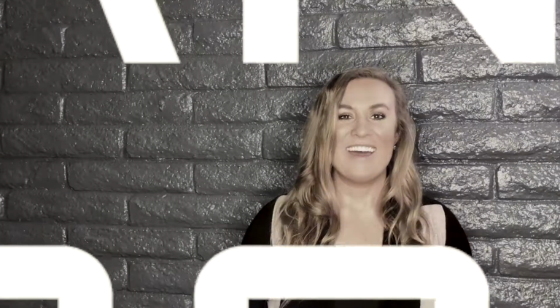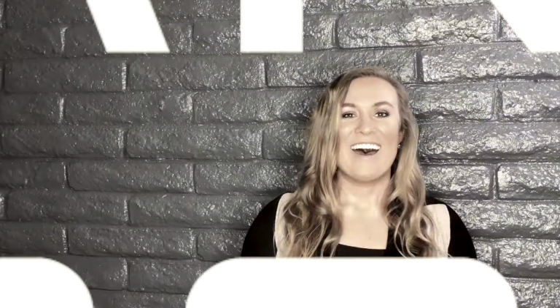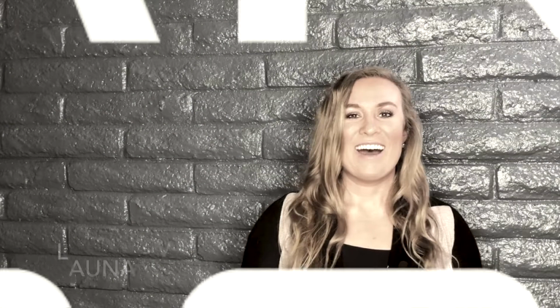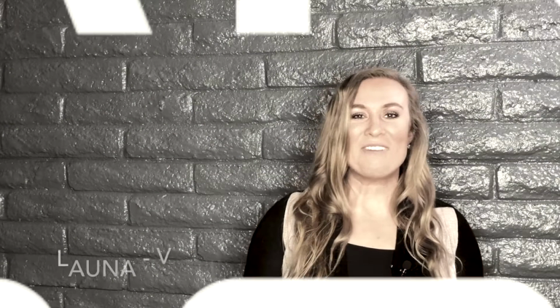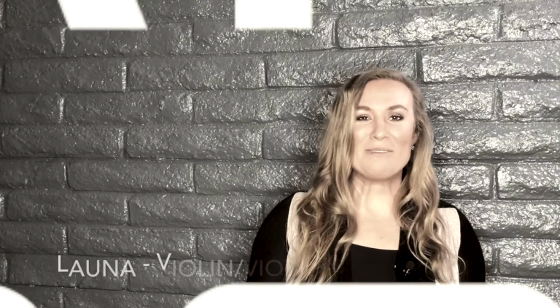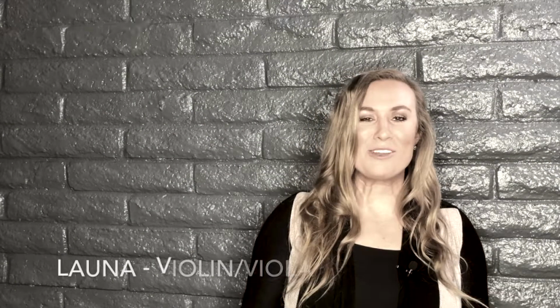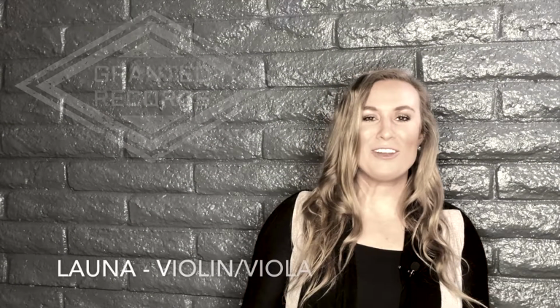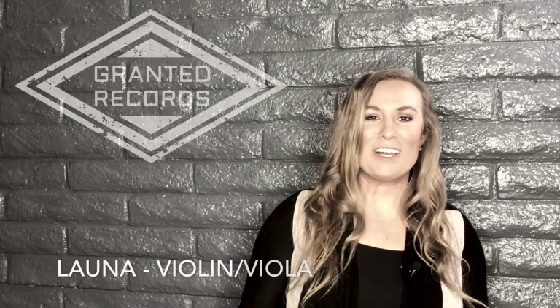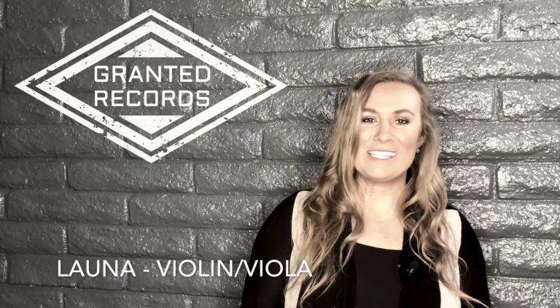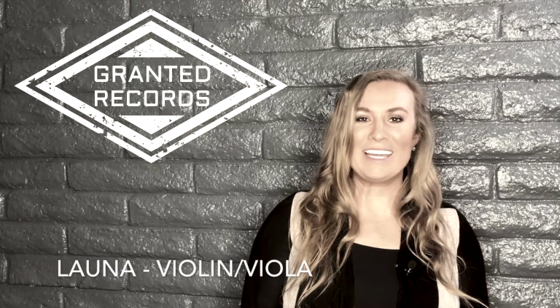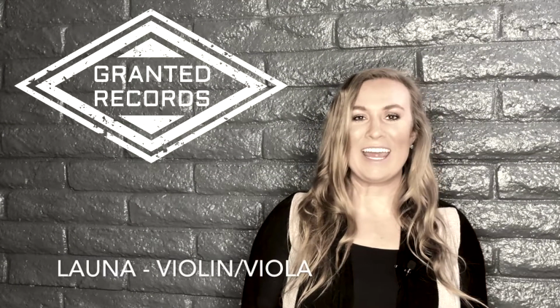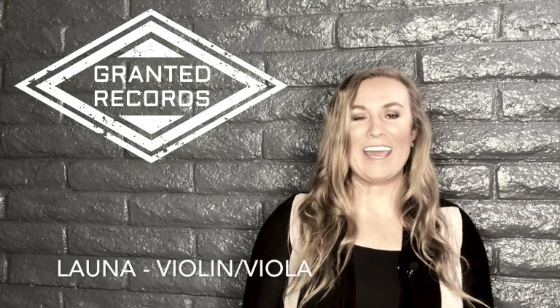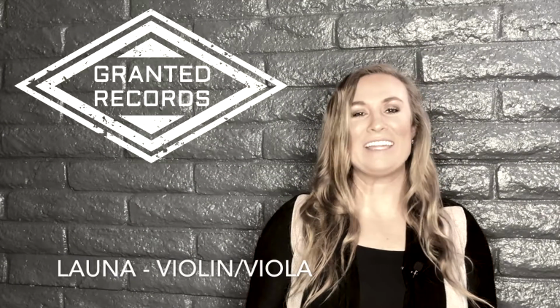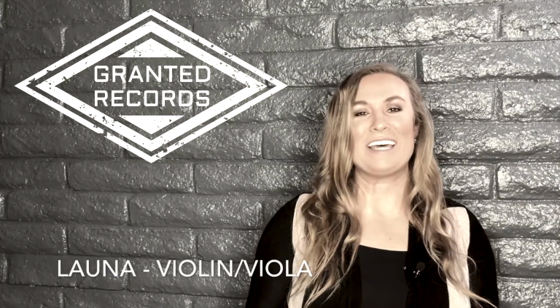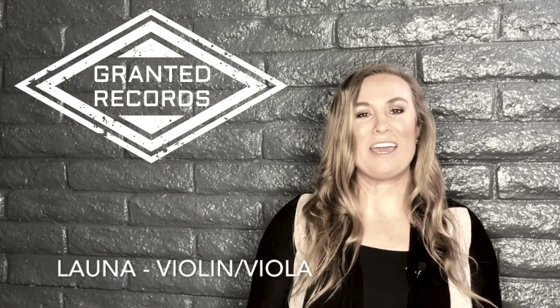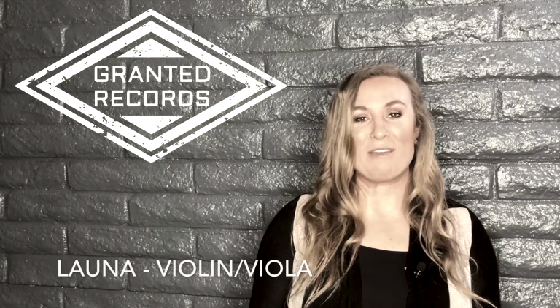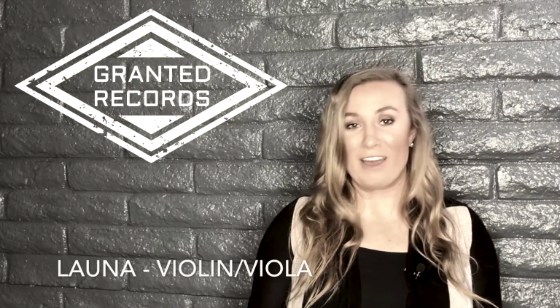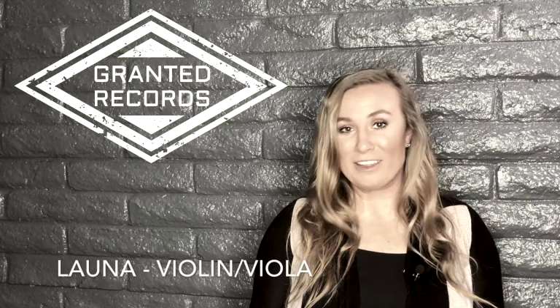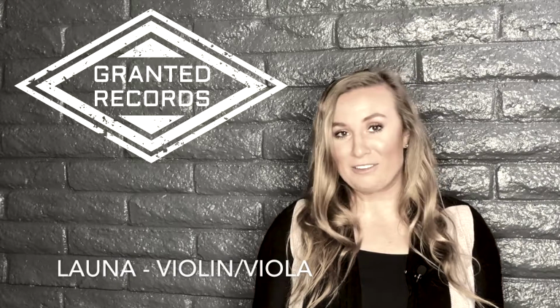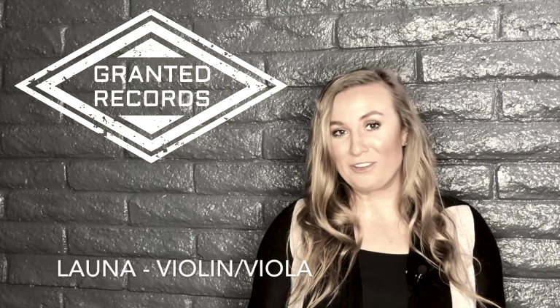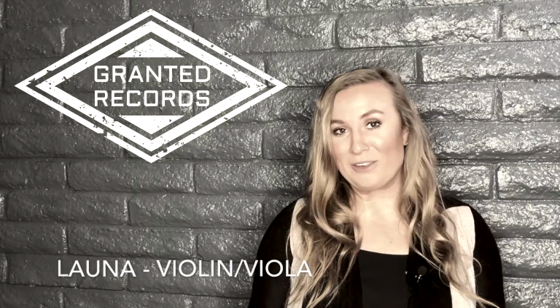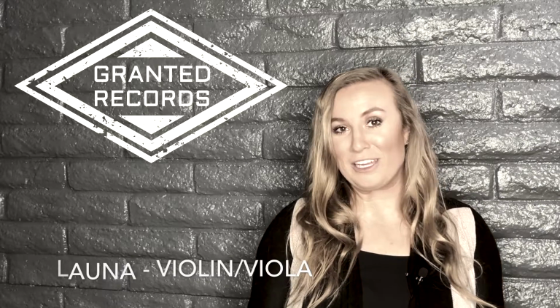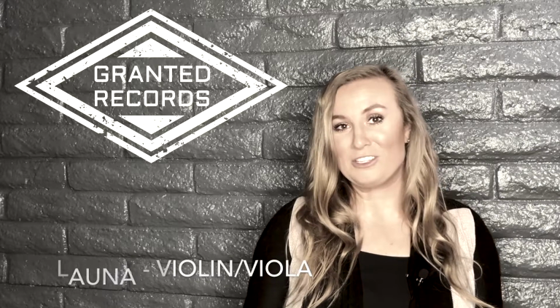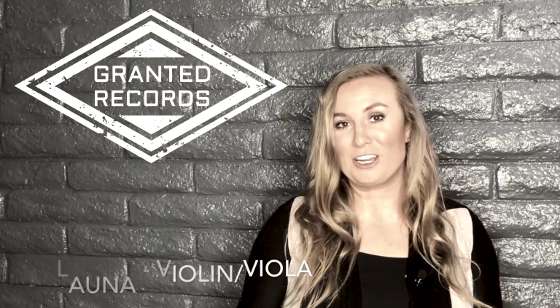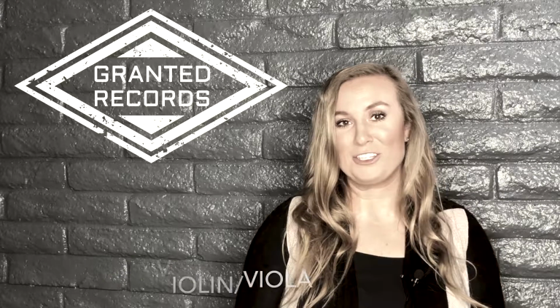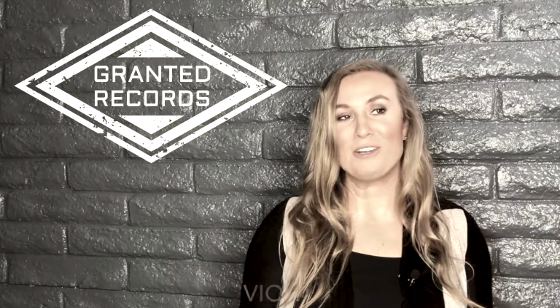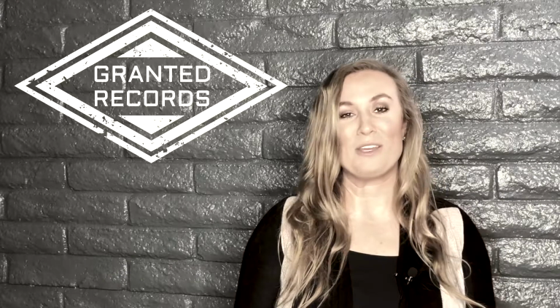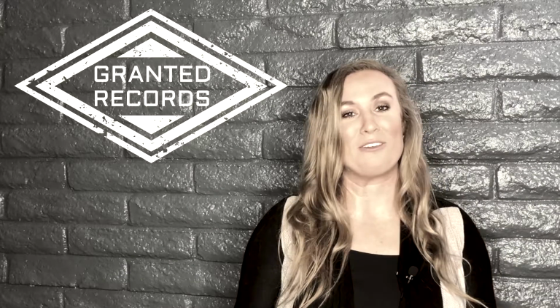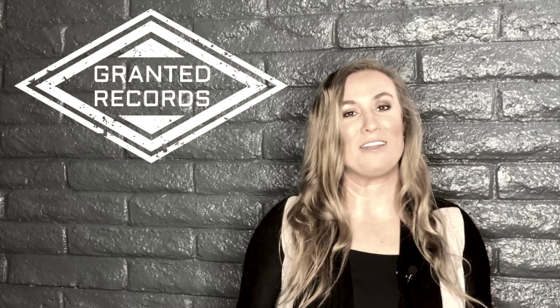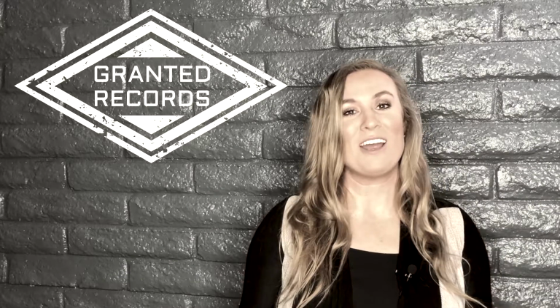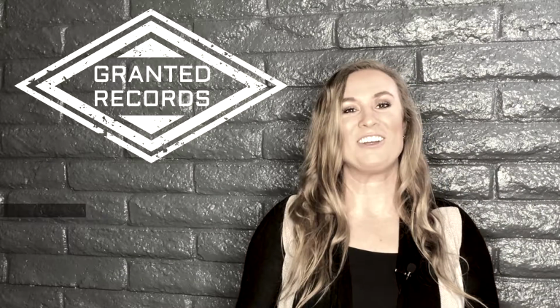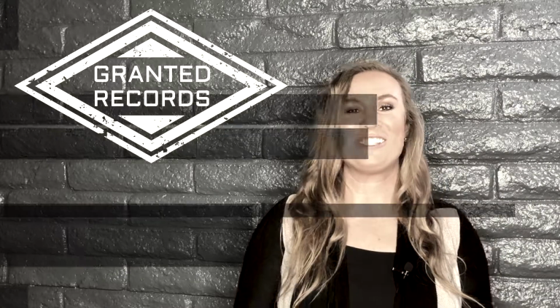Hi, my name is Lana Cresson and I am a violin and viola instructor with Granted Records.